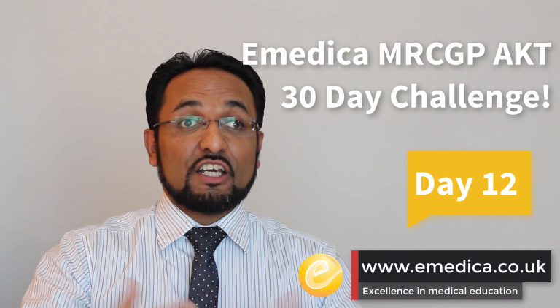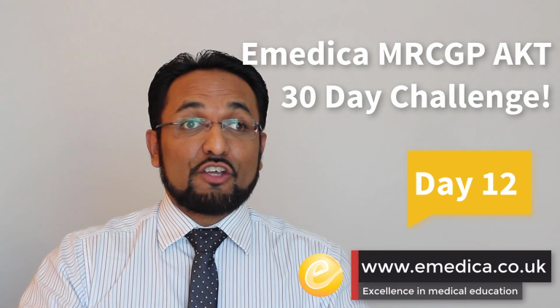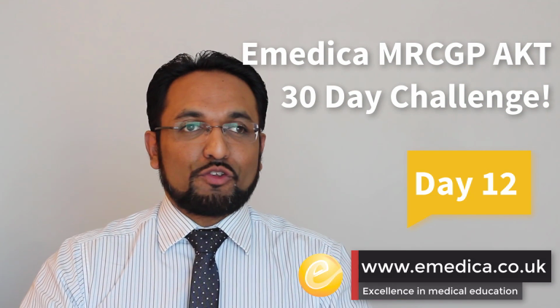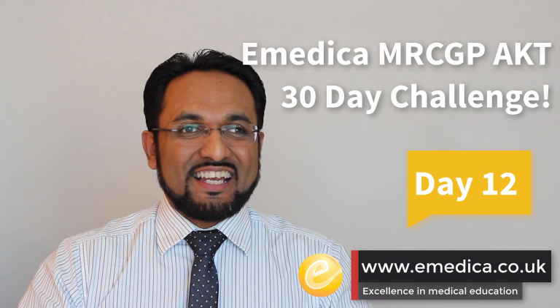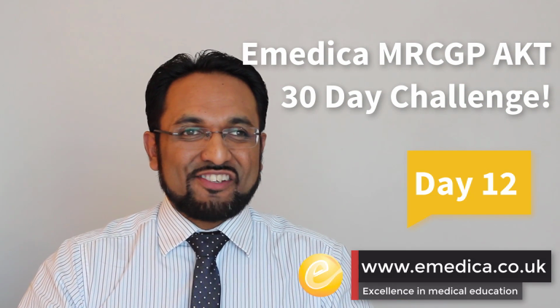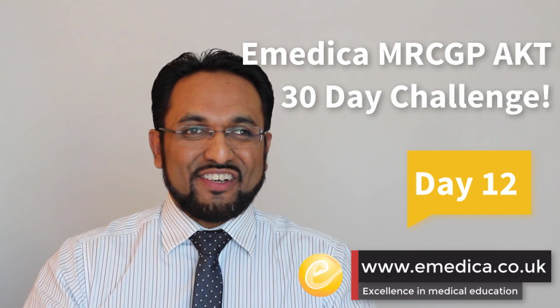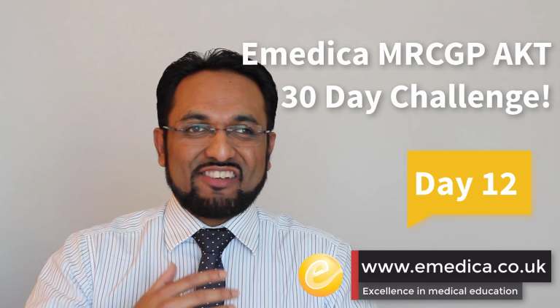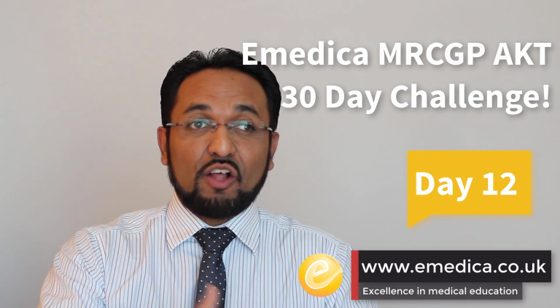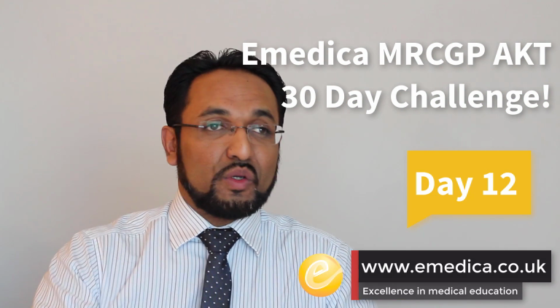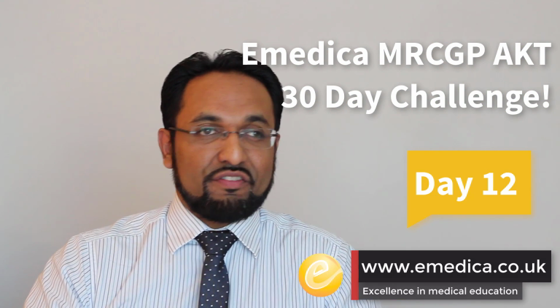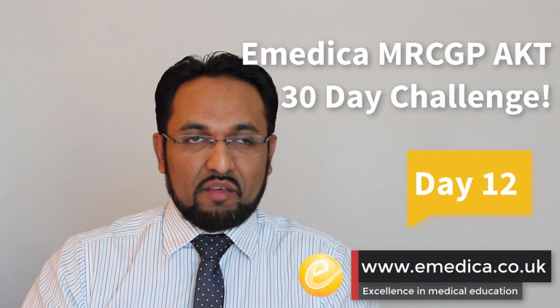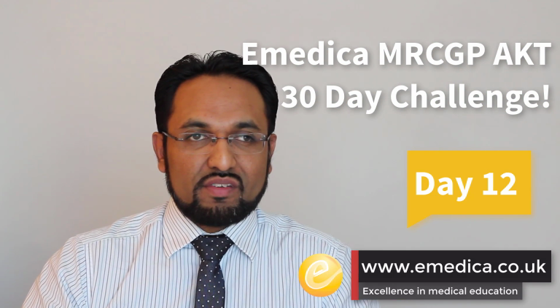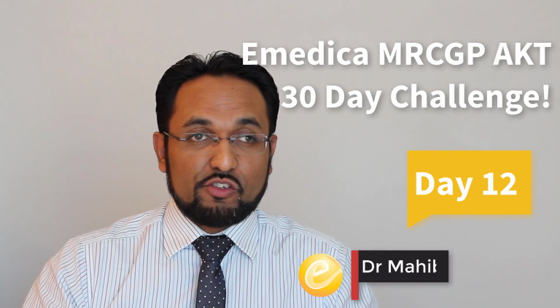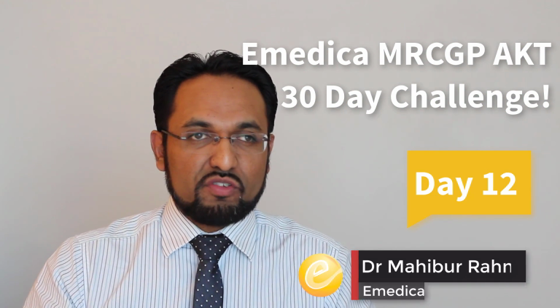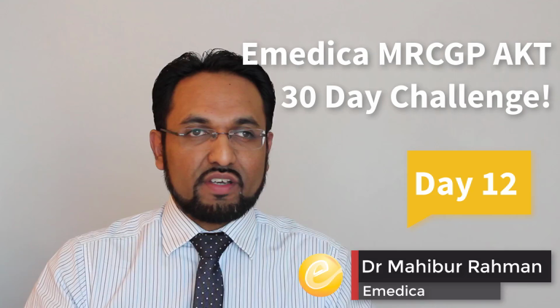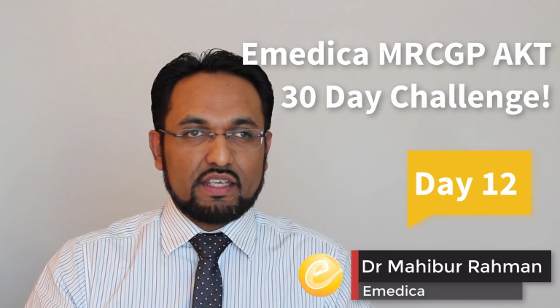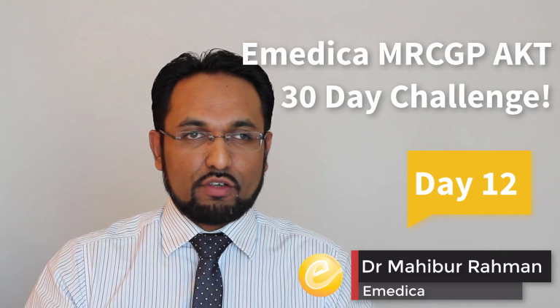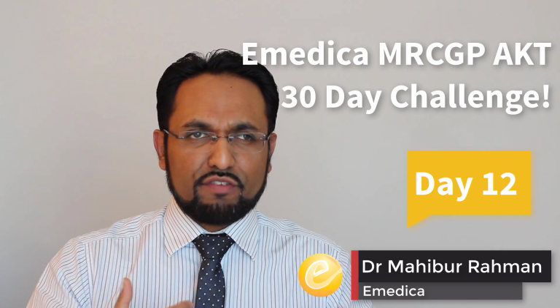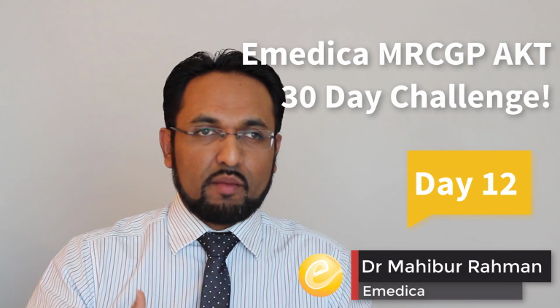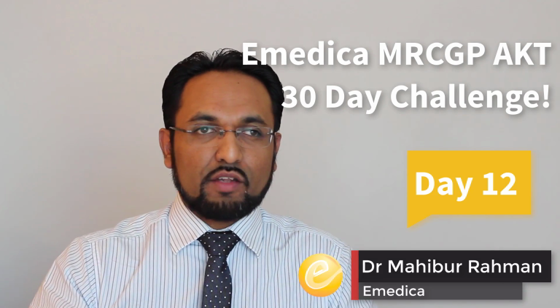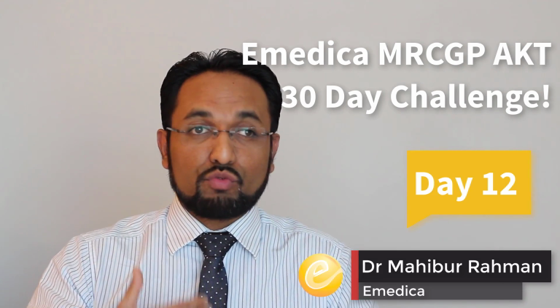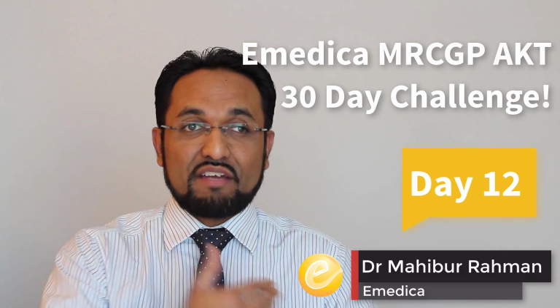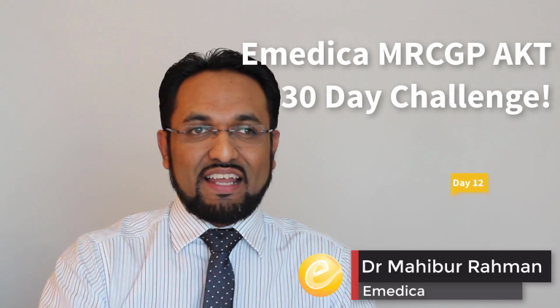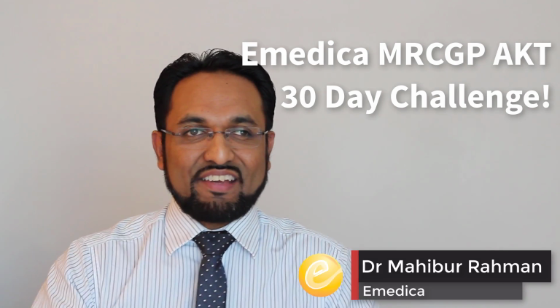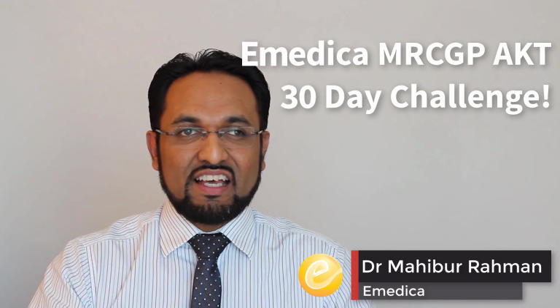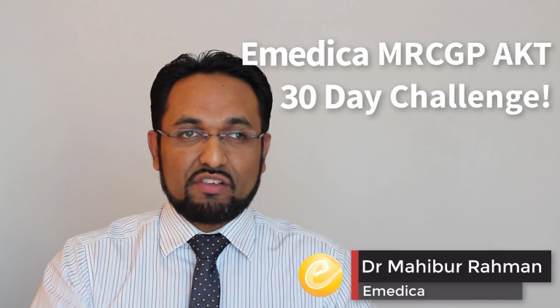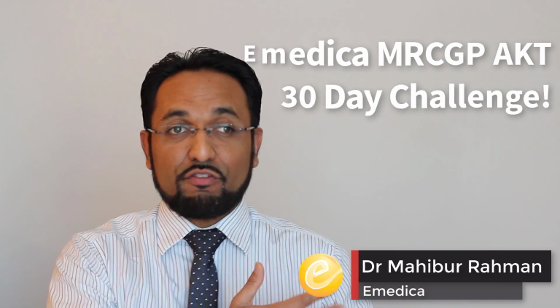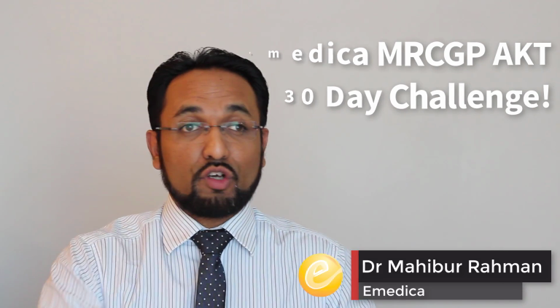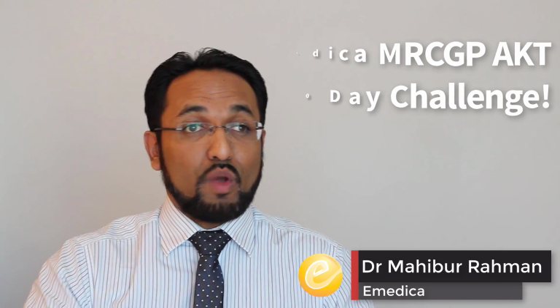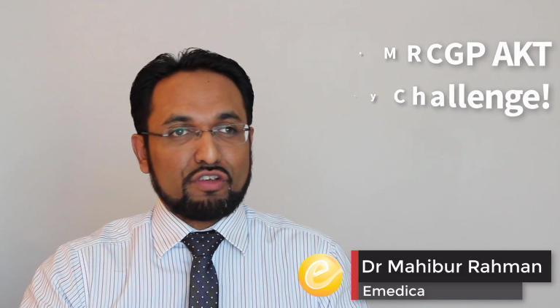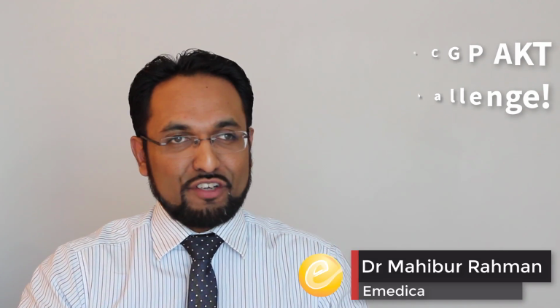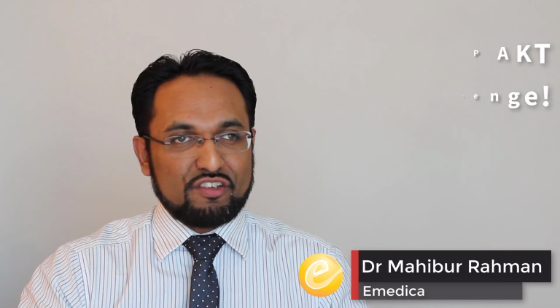Today let's look at childhood development, and specifically developmental red flags. Let's have a look at a question first.